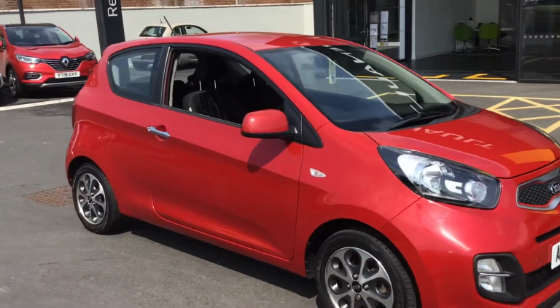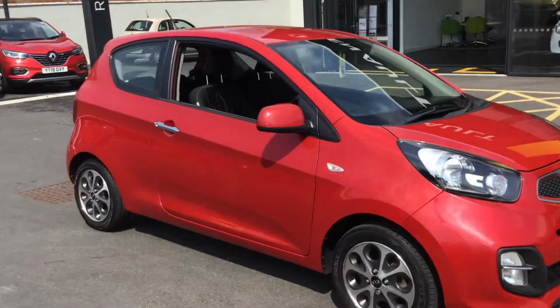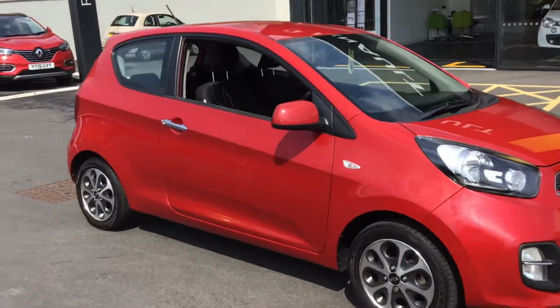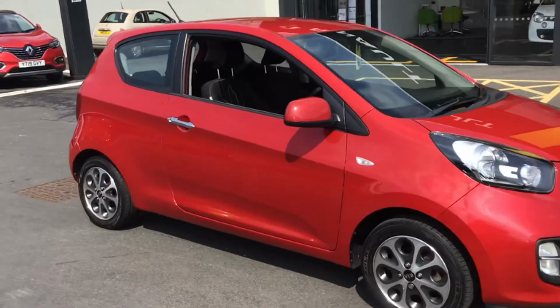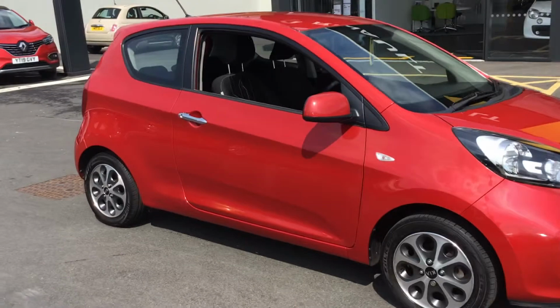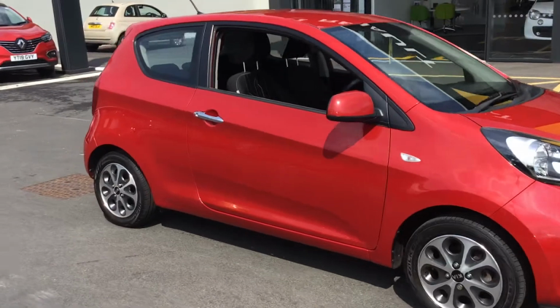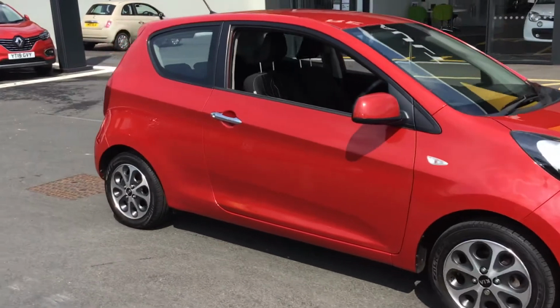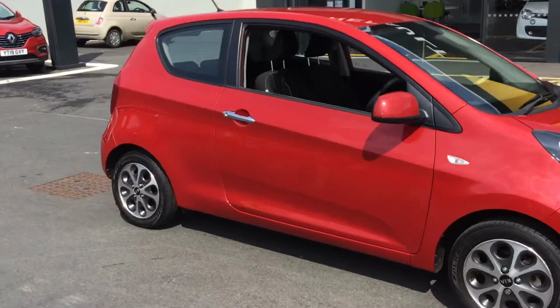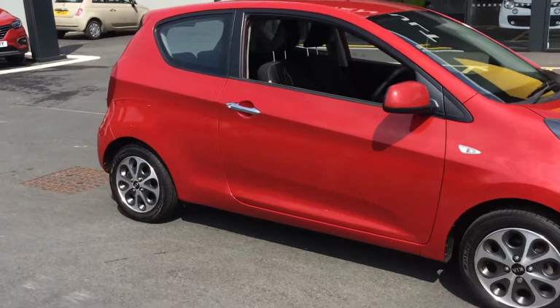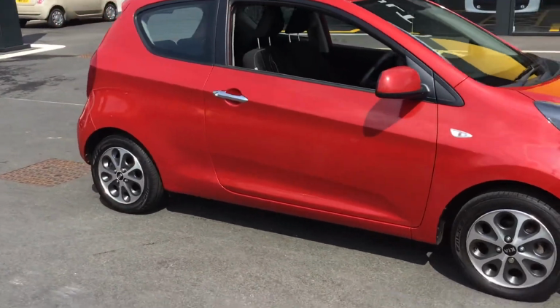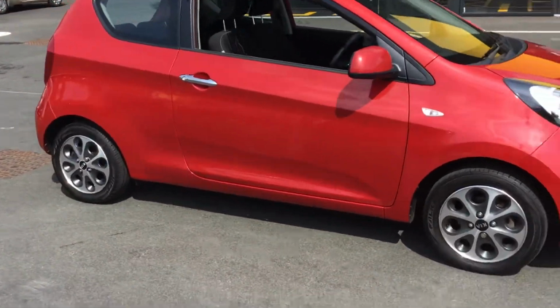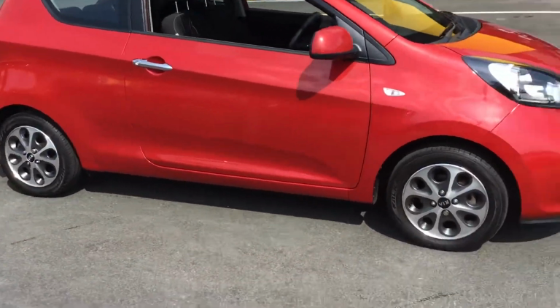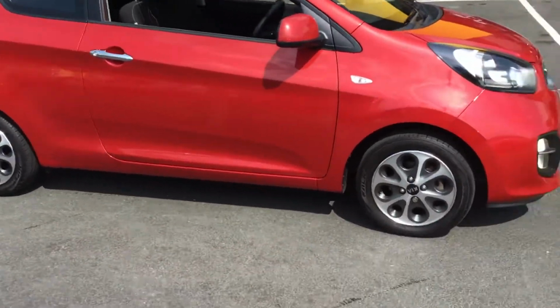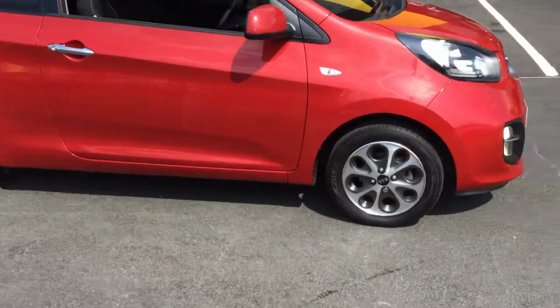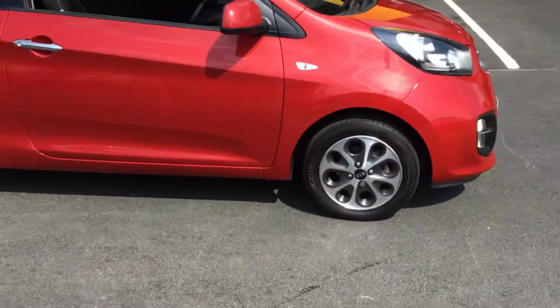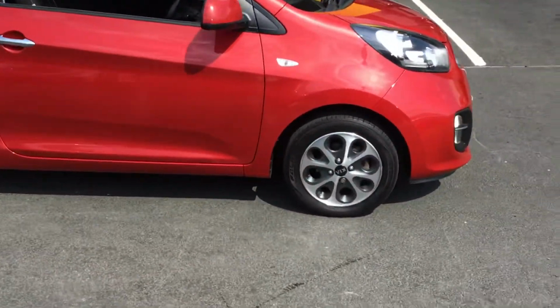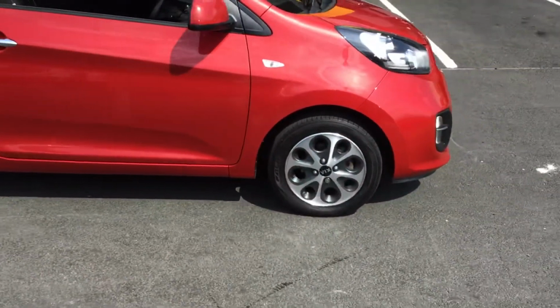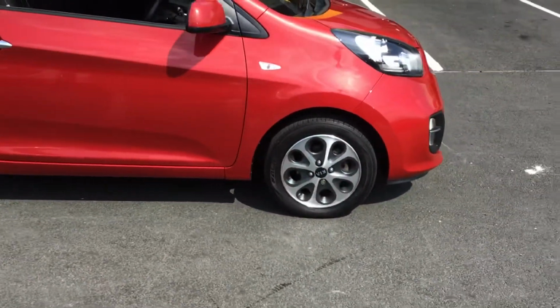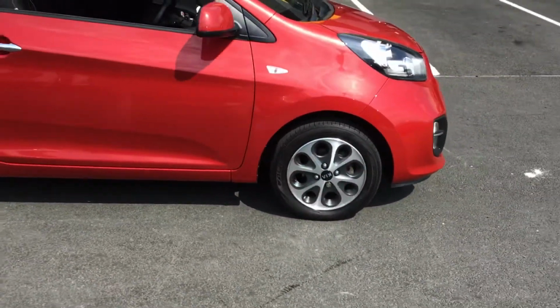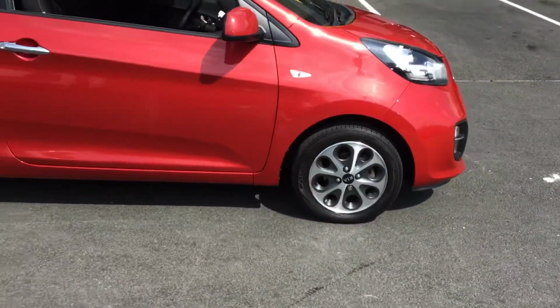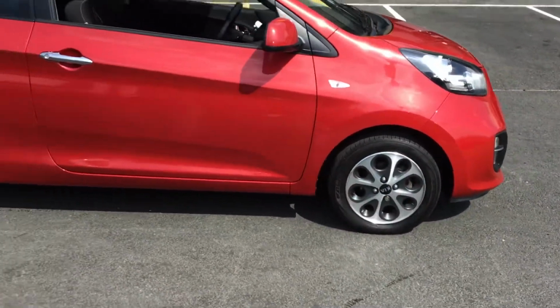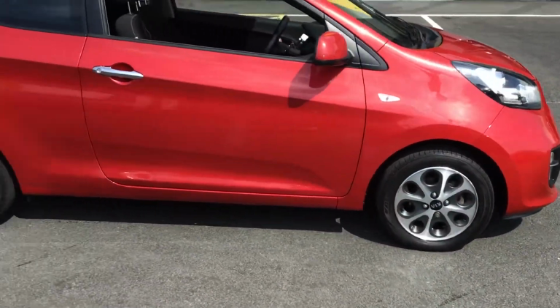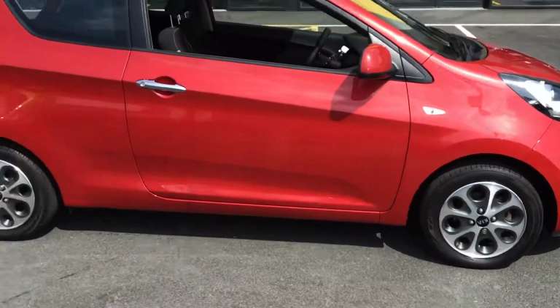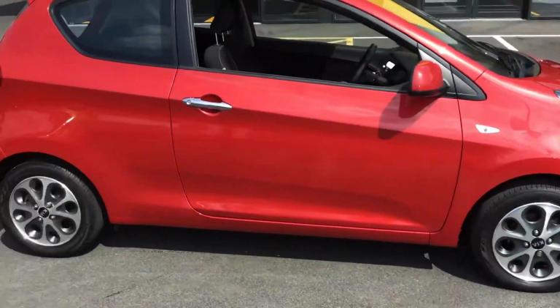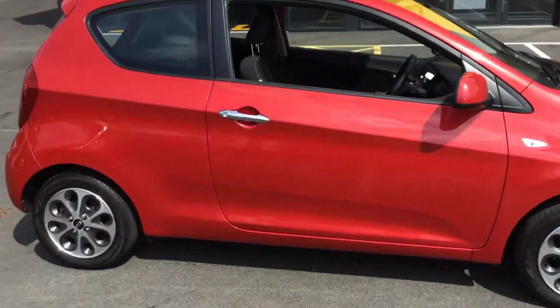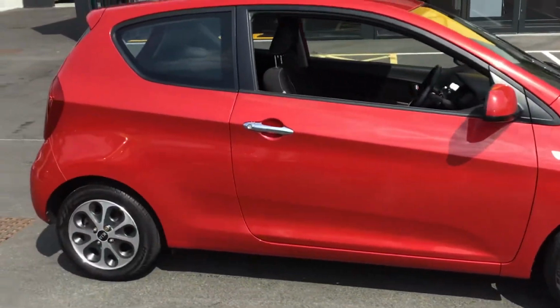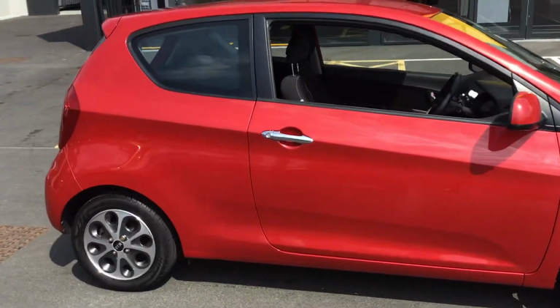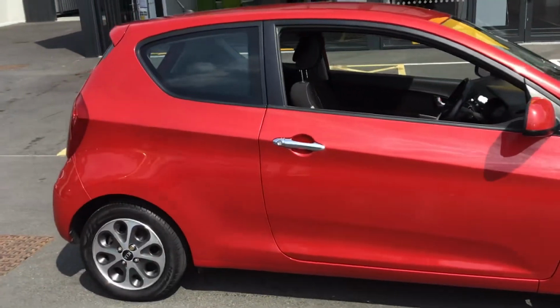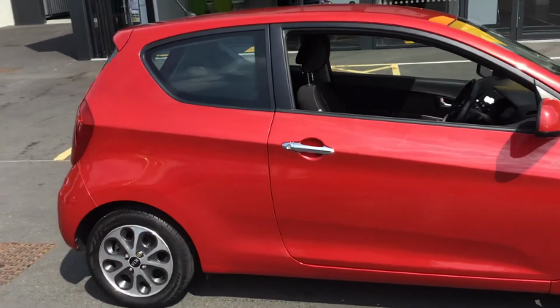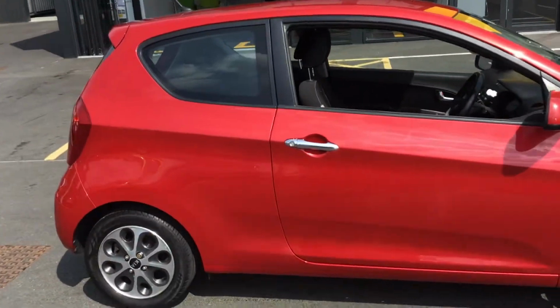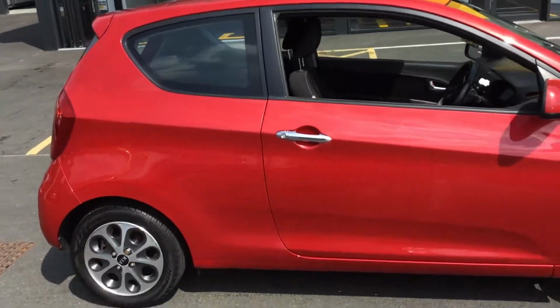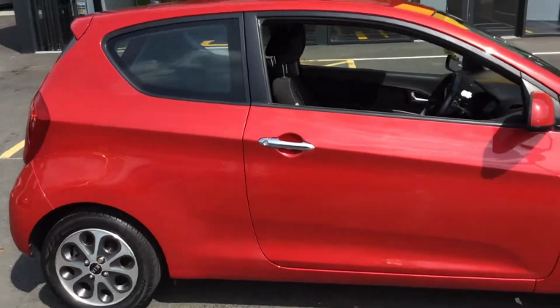Let's take you around the side — you've got to see the lovely alloy wheels. It's a three-door this way.